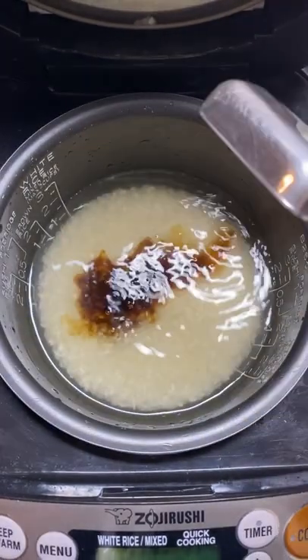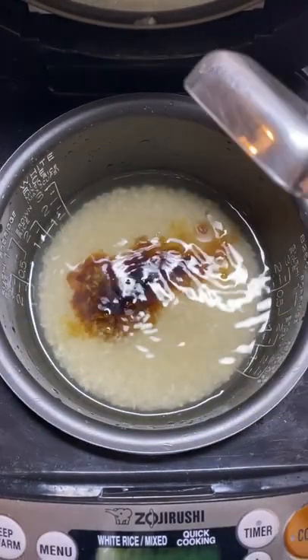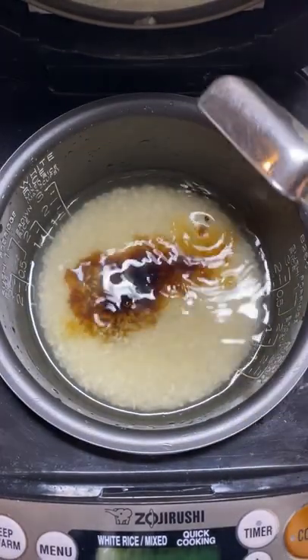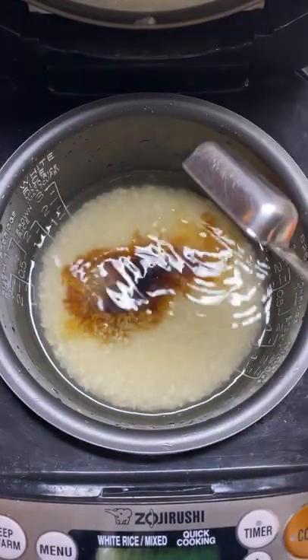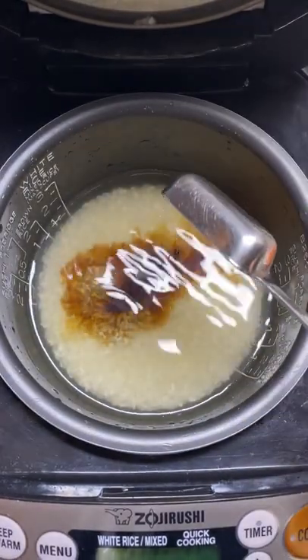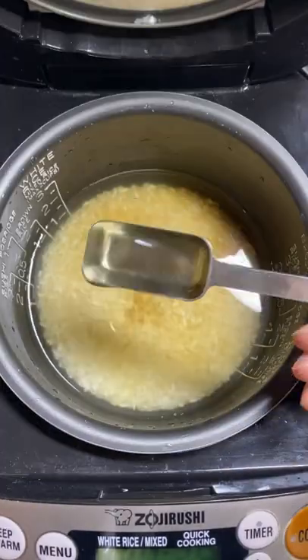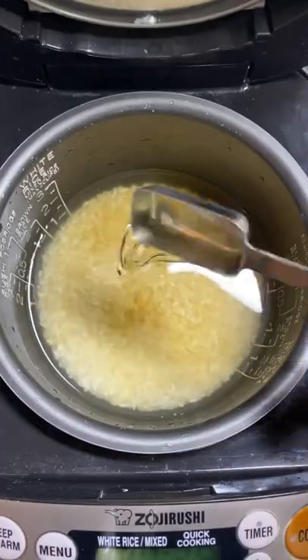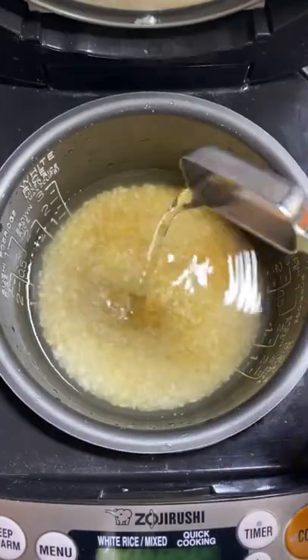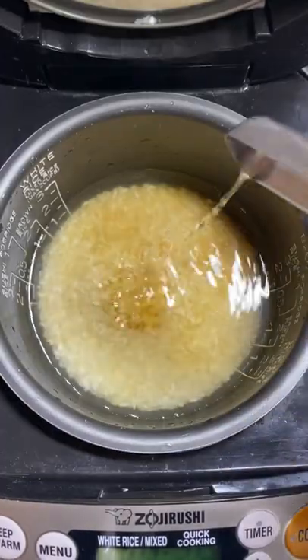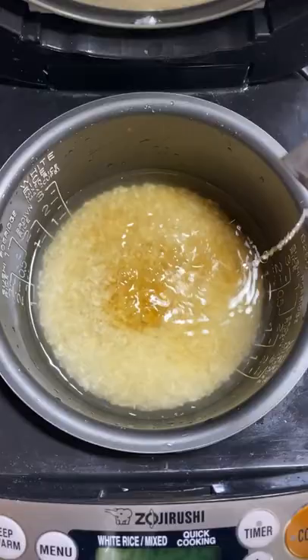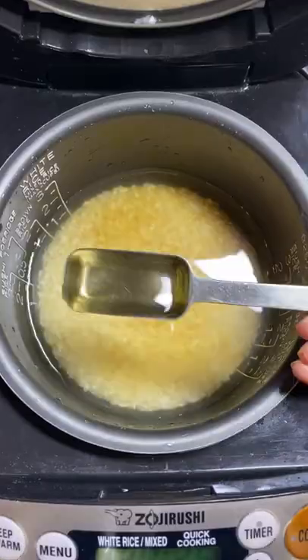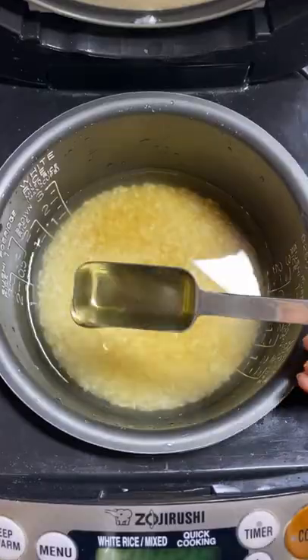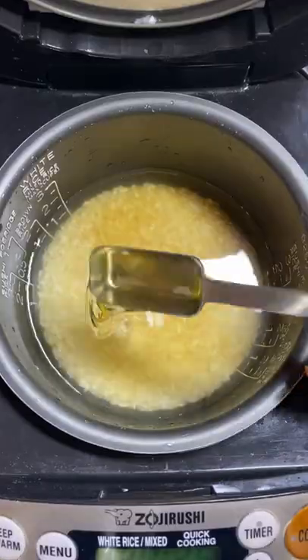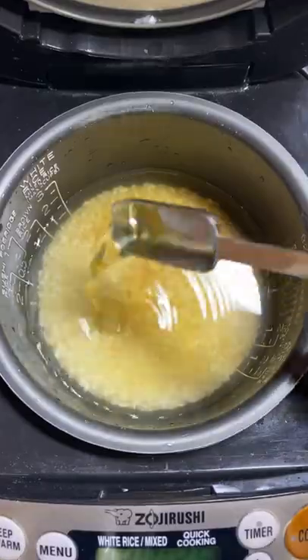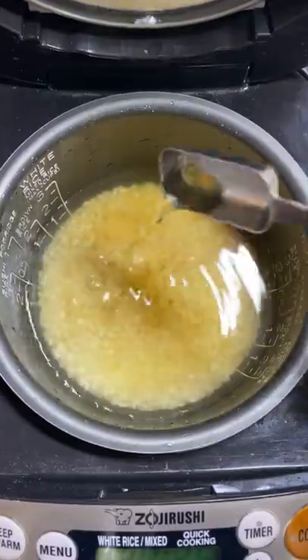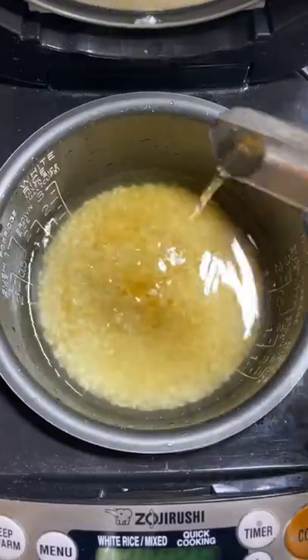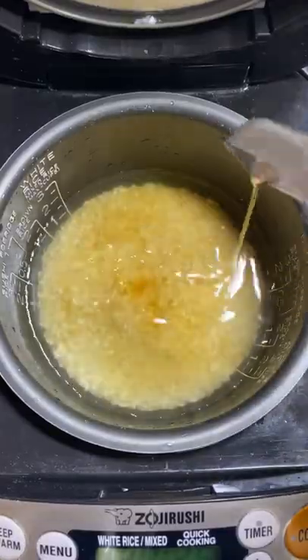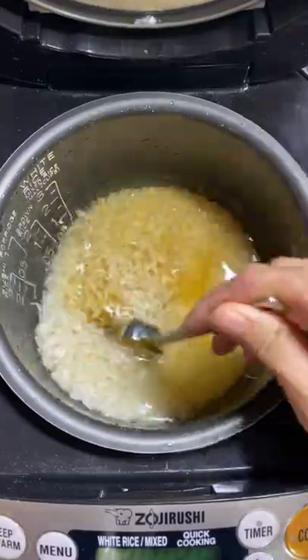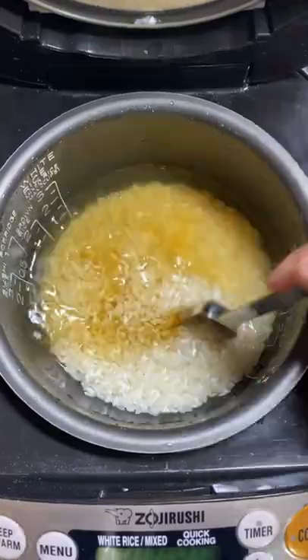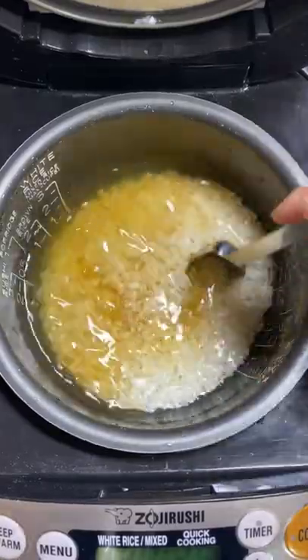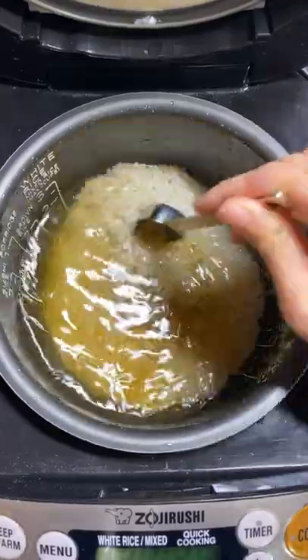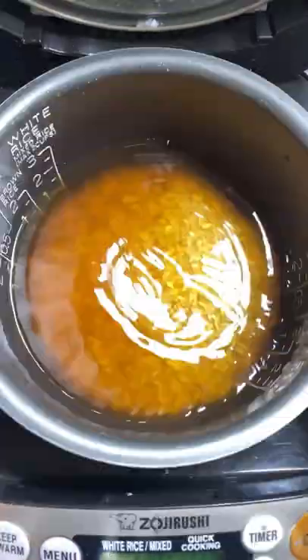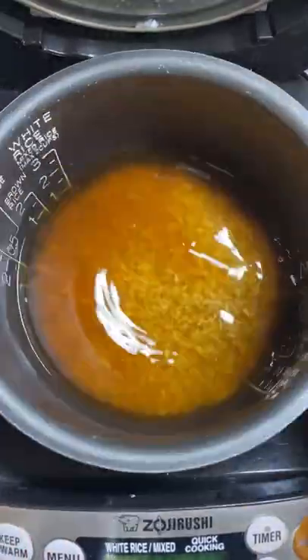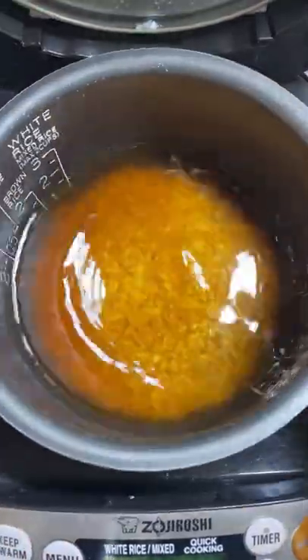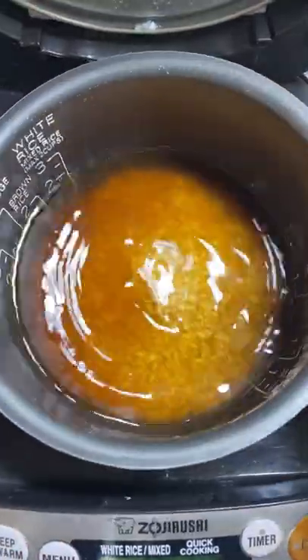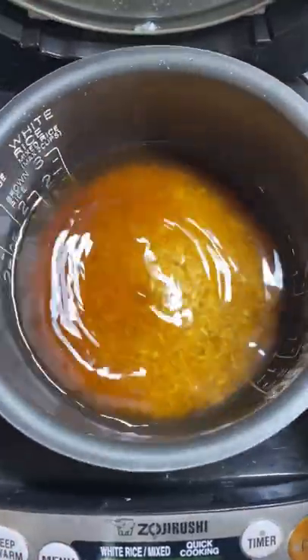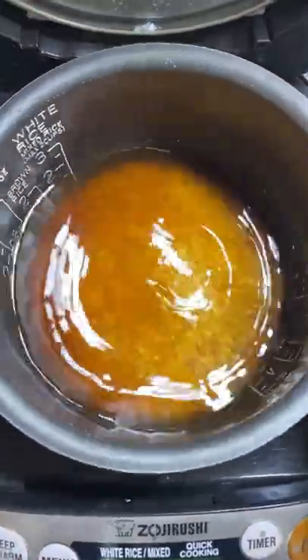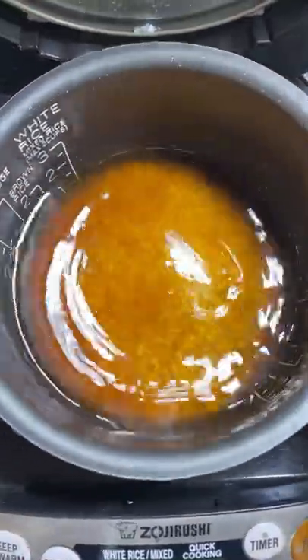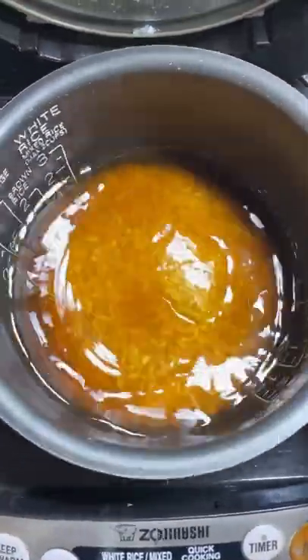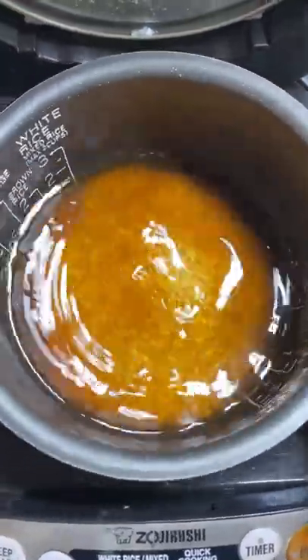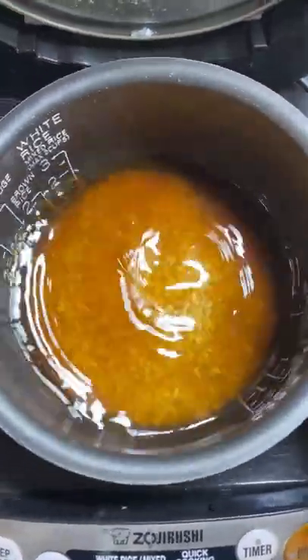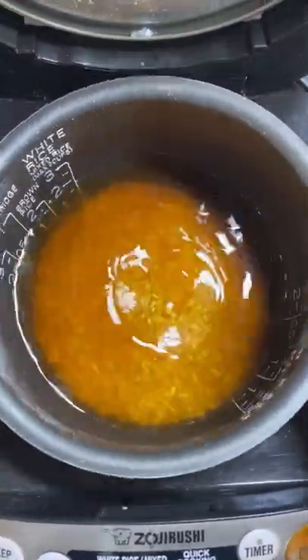Add soy sauce, sake, mirin, and mix. Then shake the pot to level the rice.